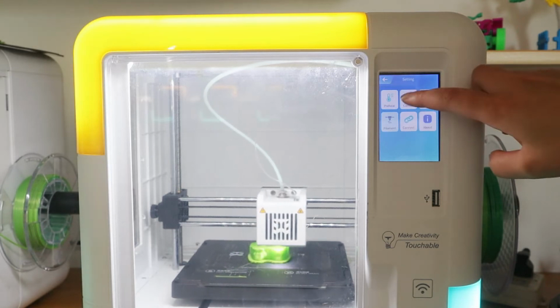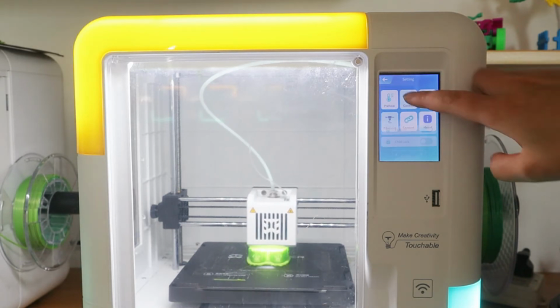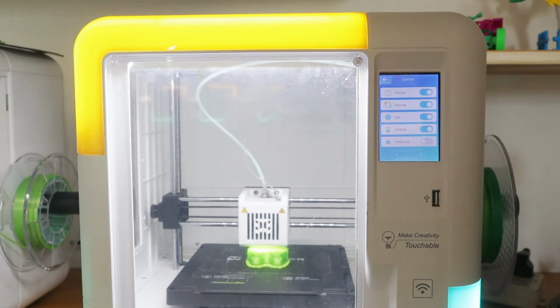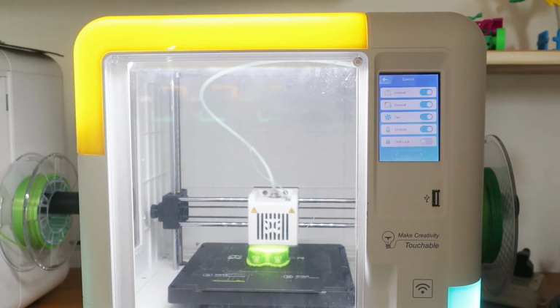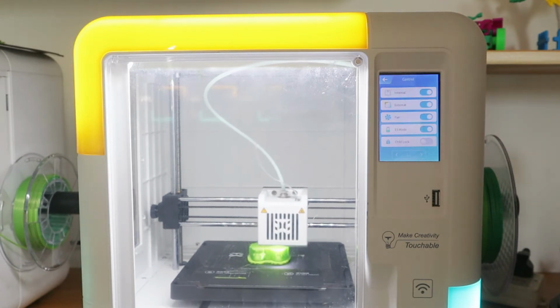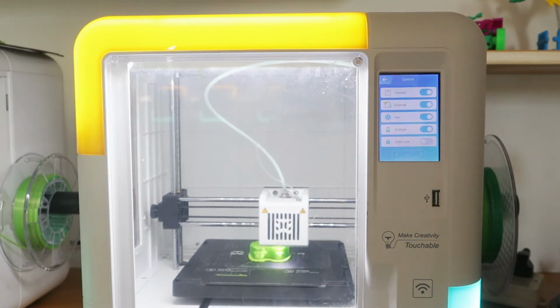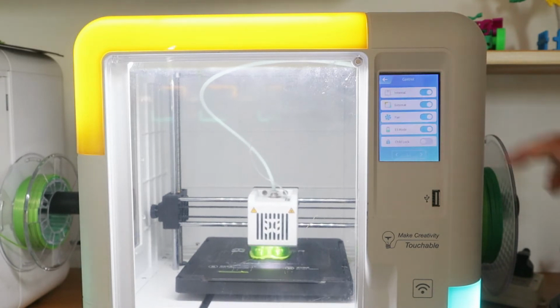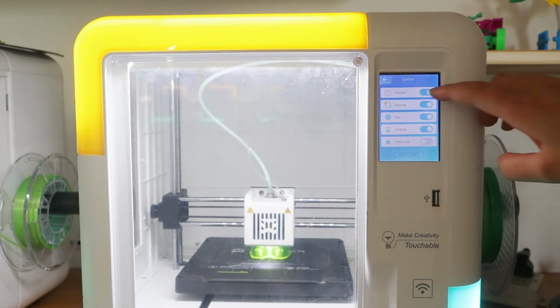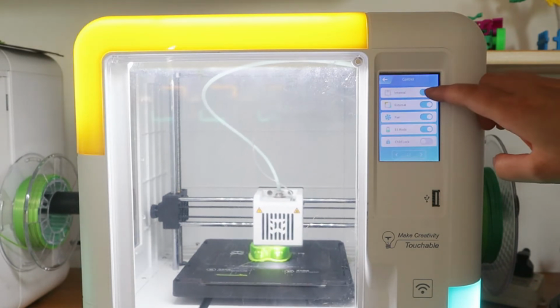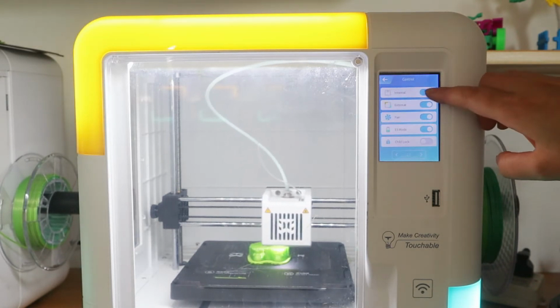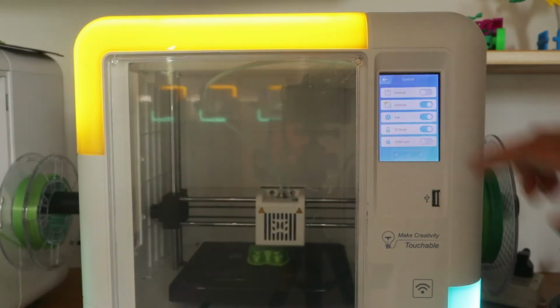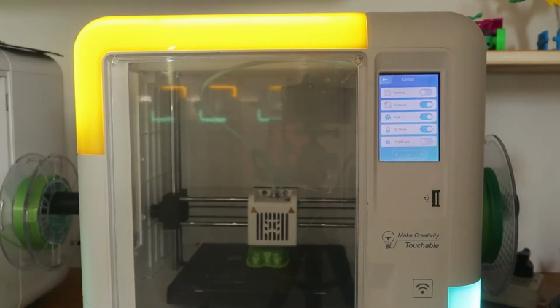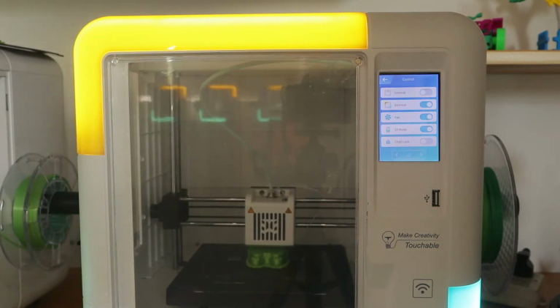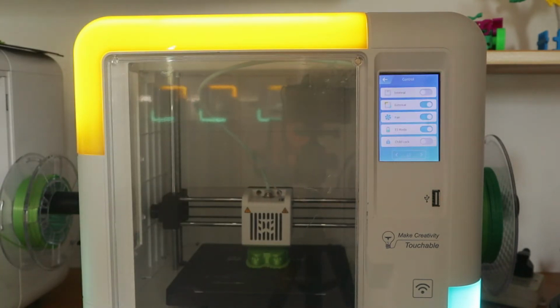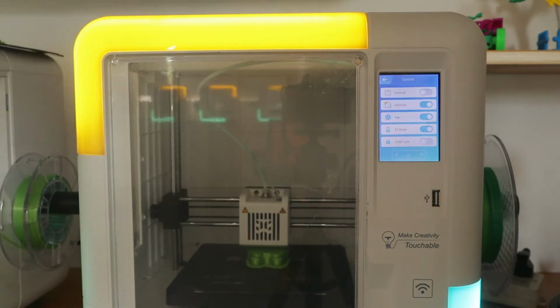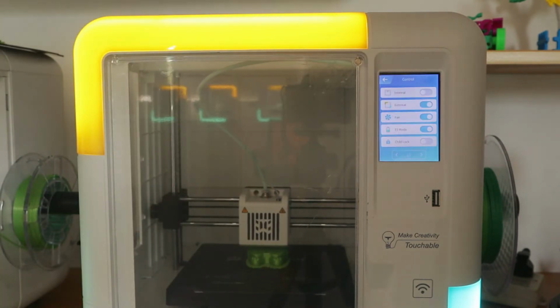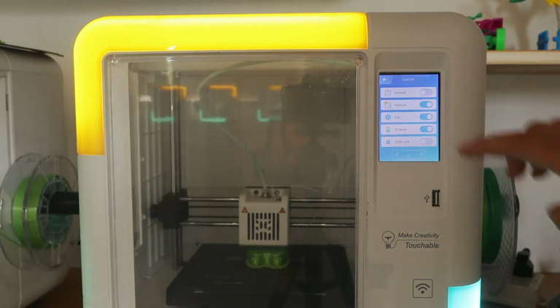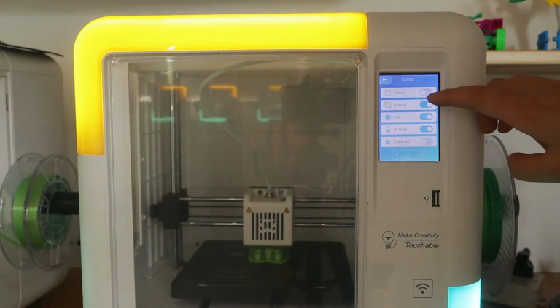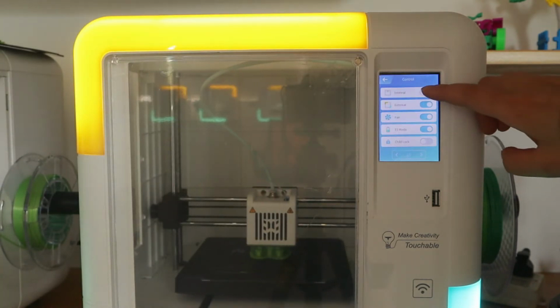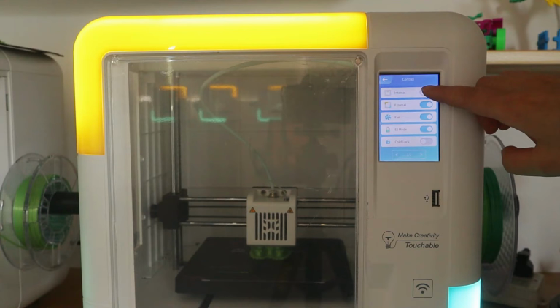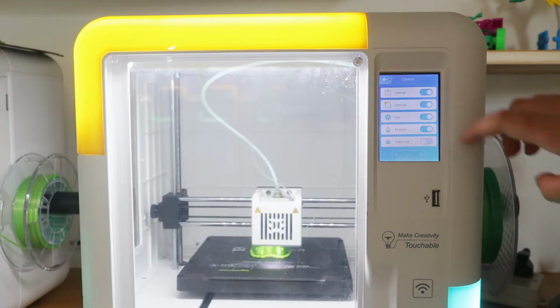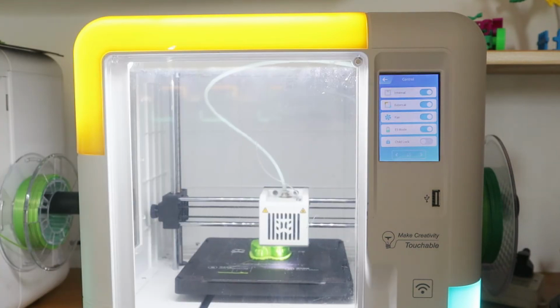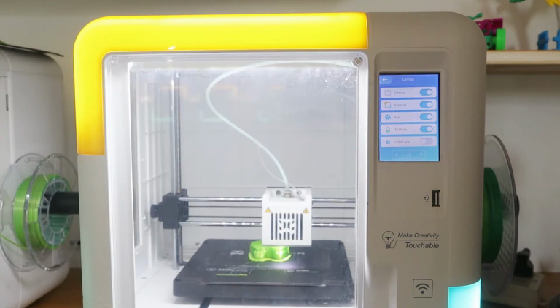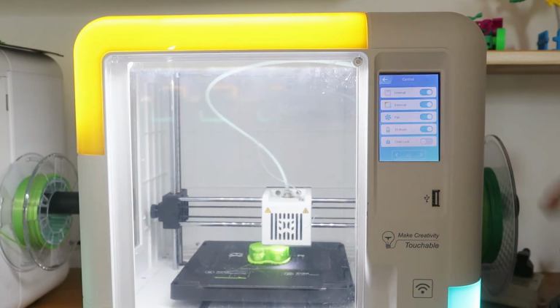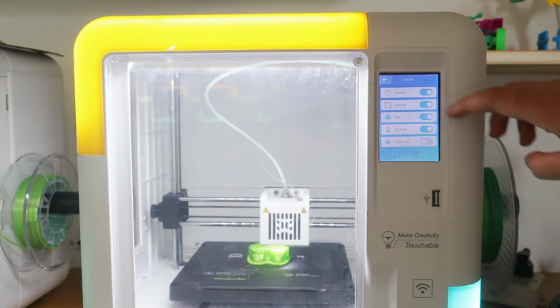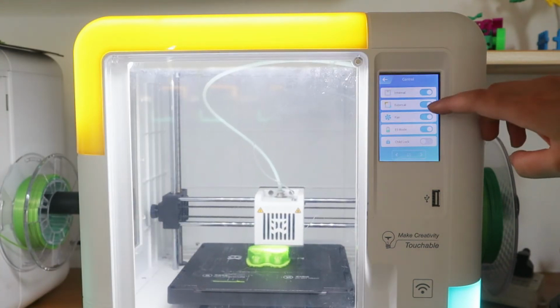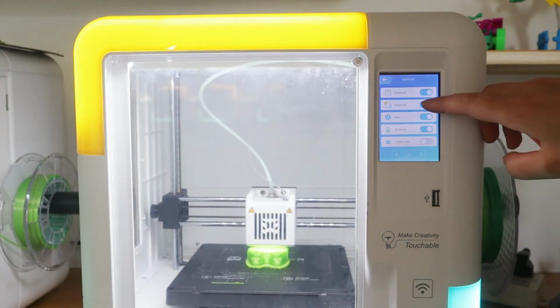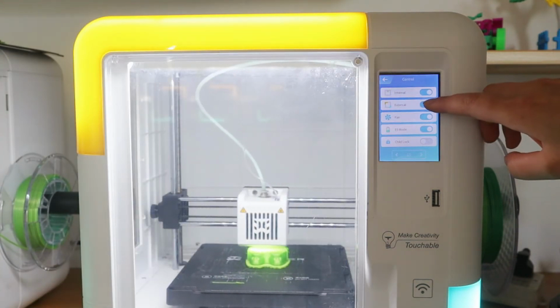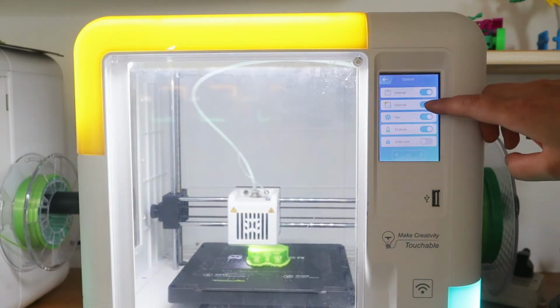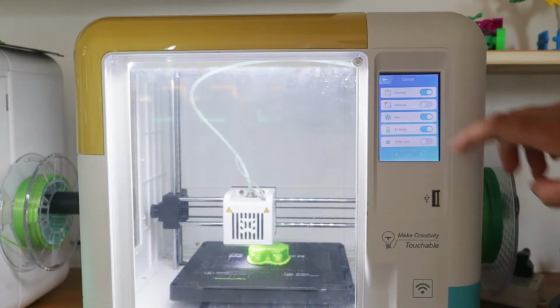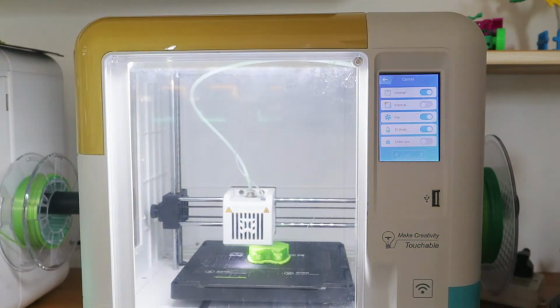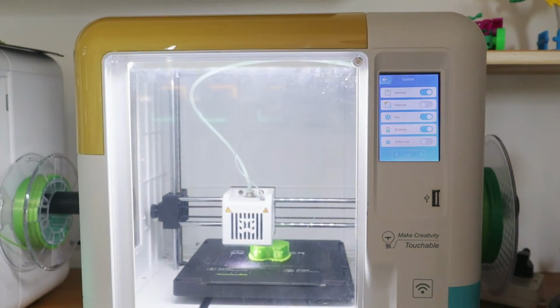You can go to setting control to turn on or turn off the lights inside or outside, using the touch screen.